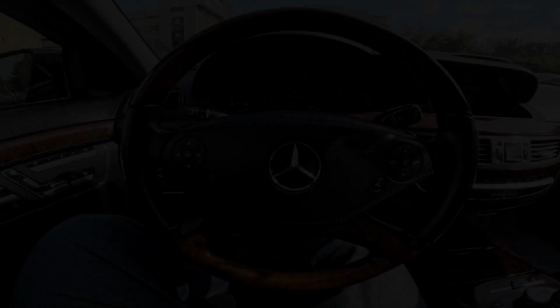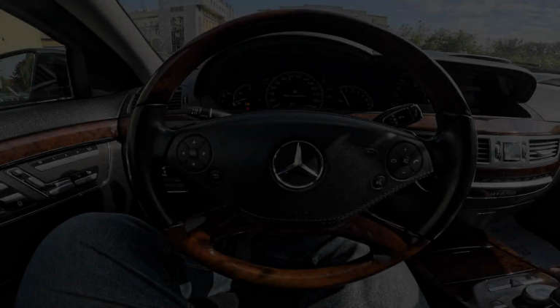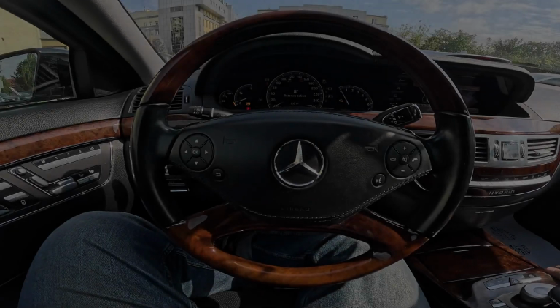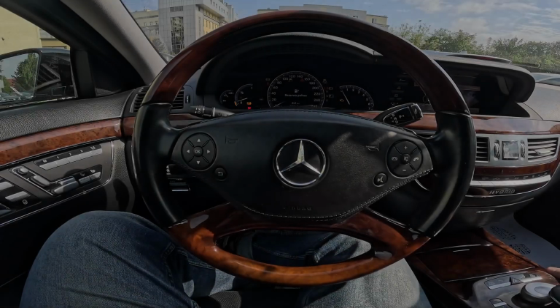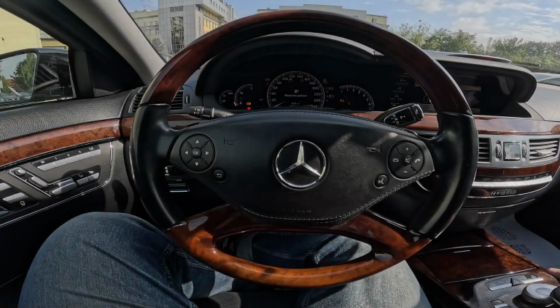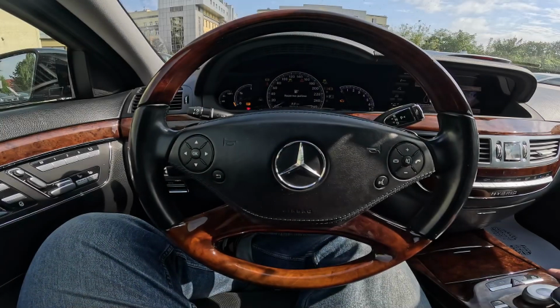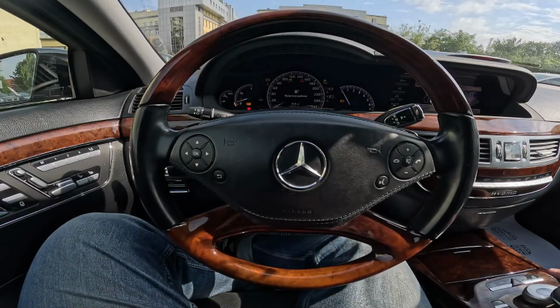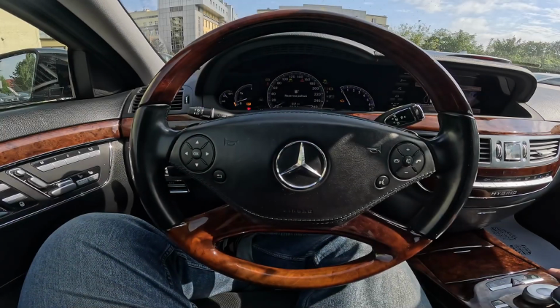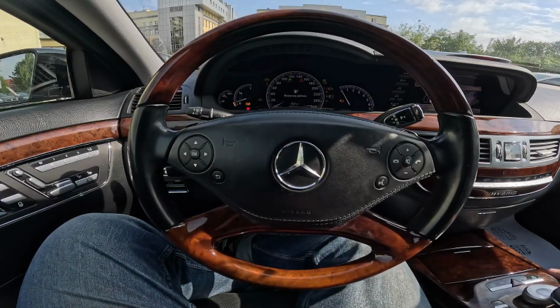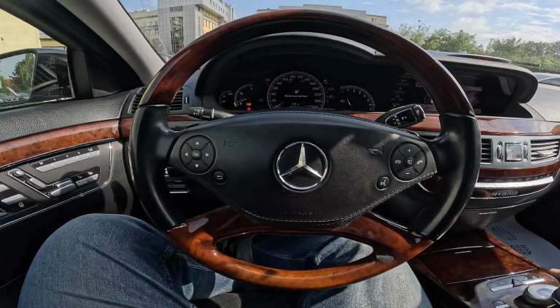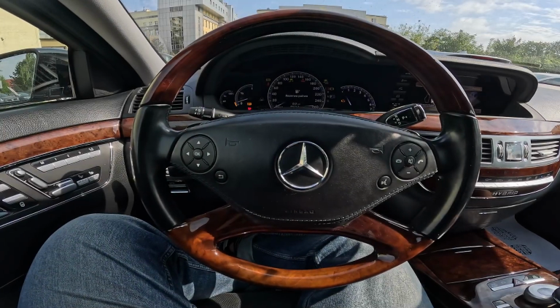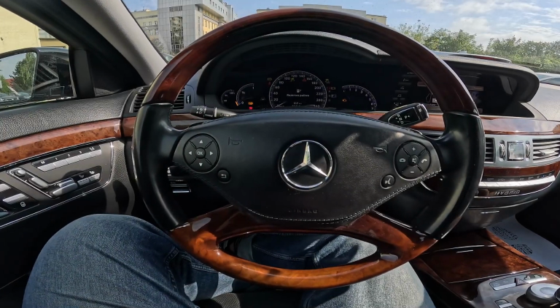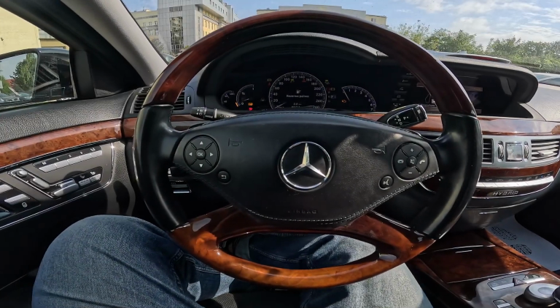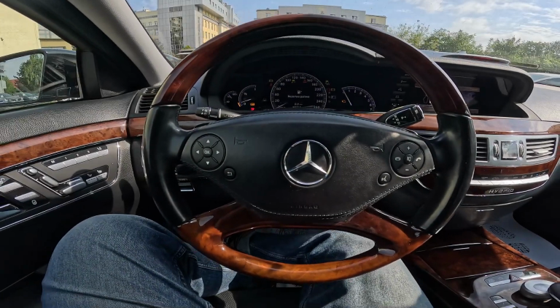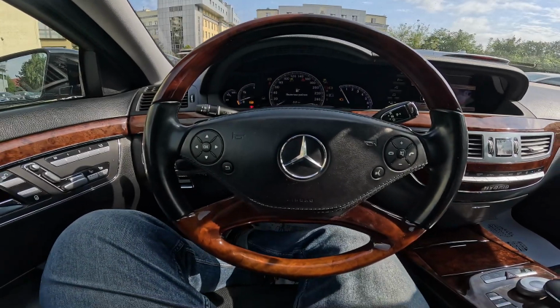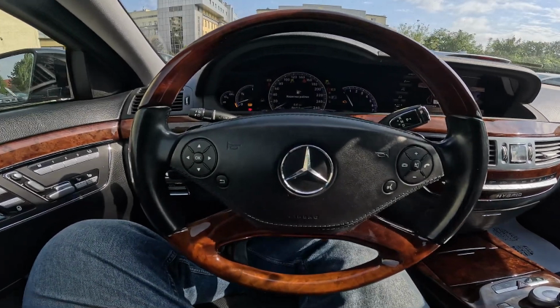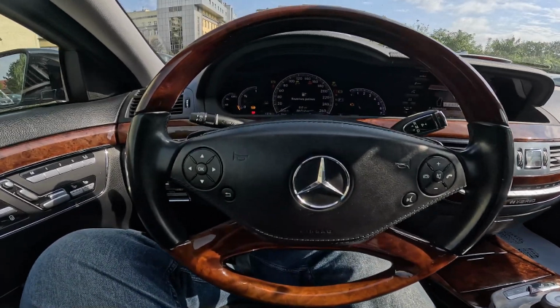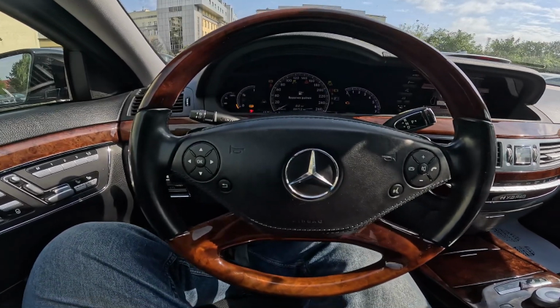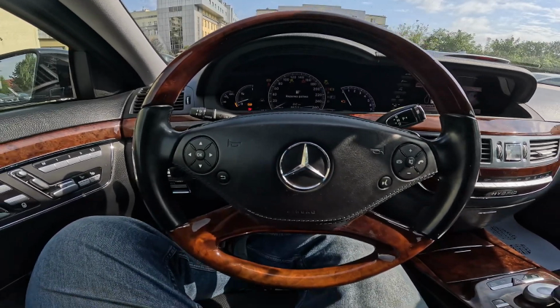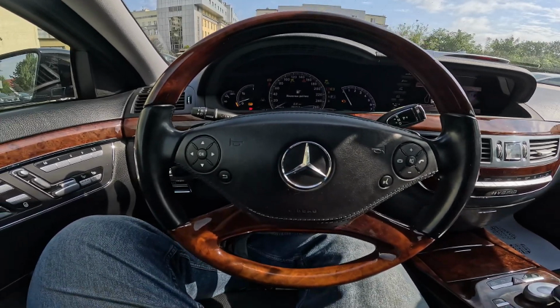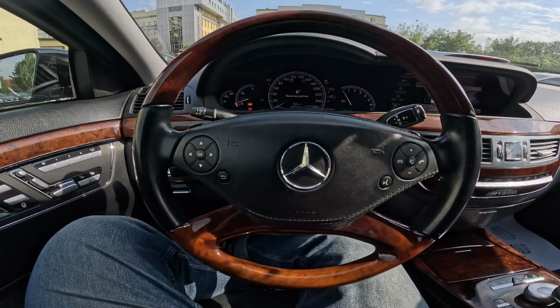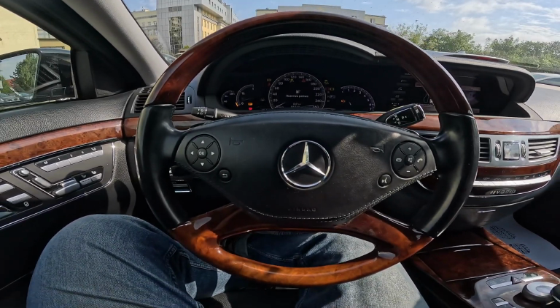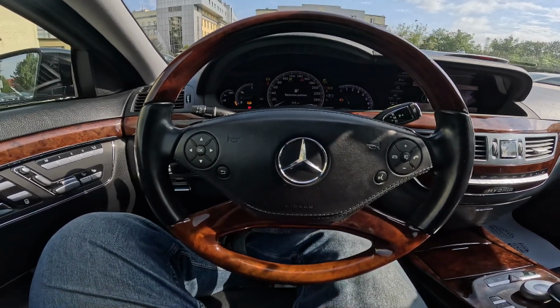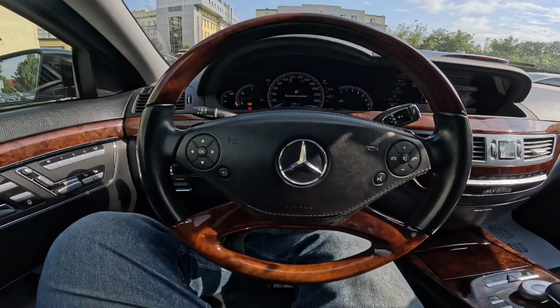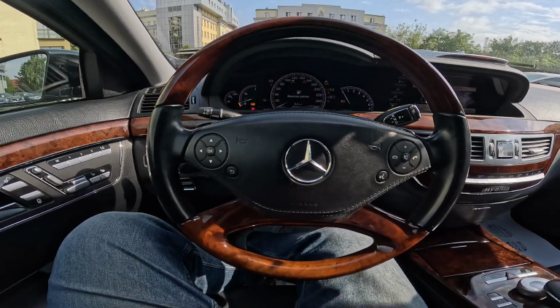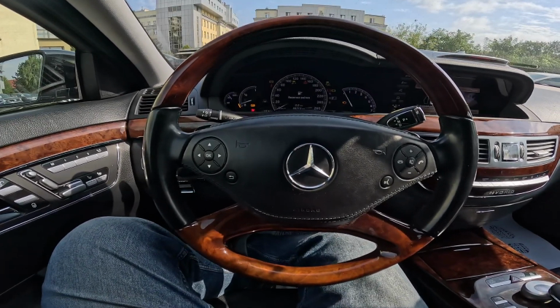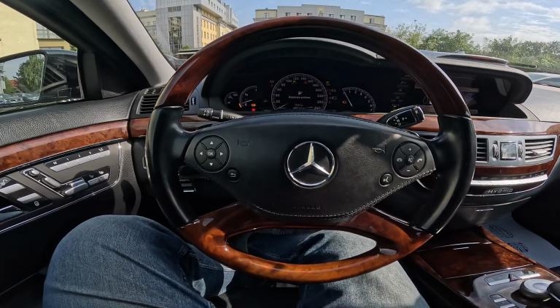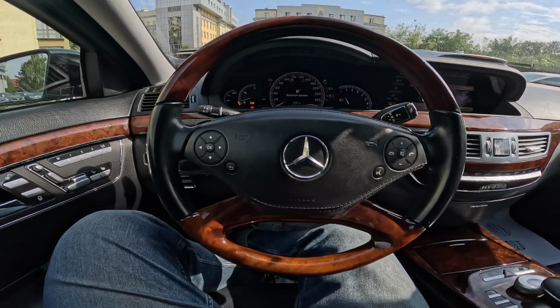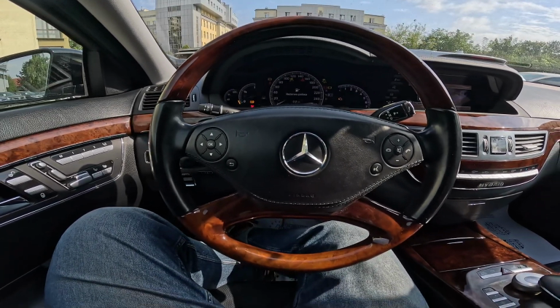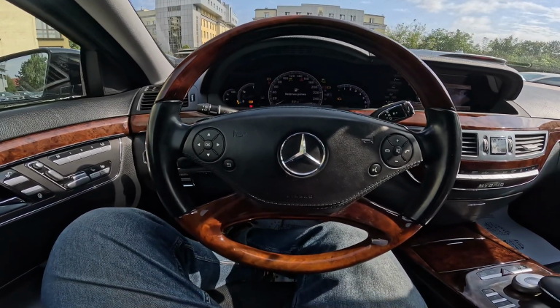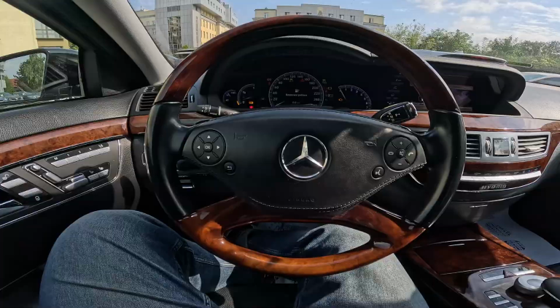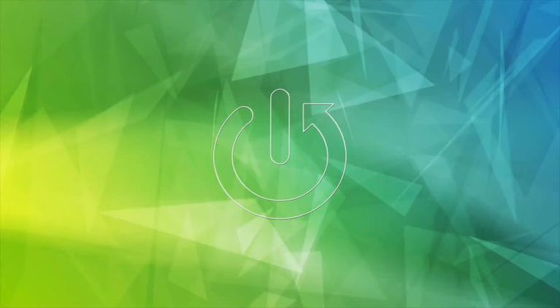Hello, today I'm in Mercedes S 400. In this video I'll show you where is radio.